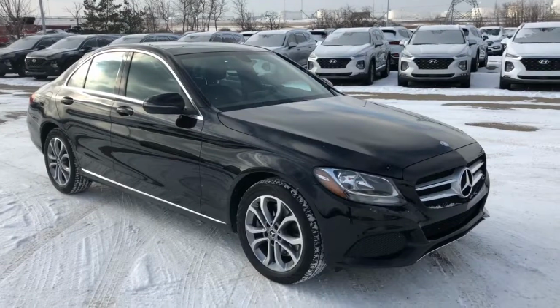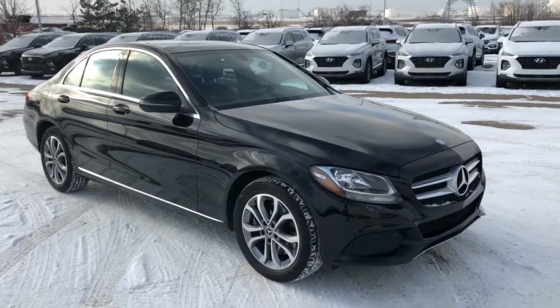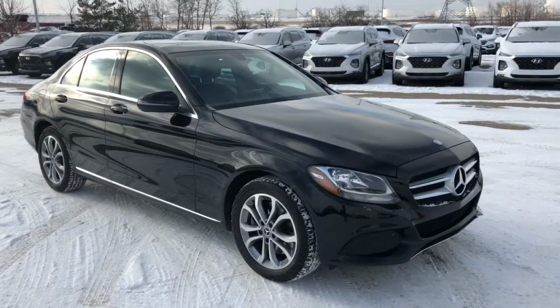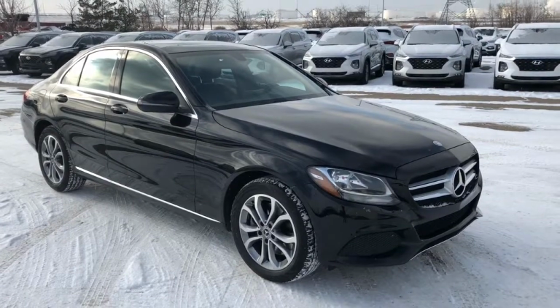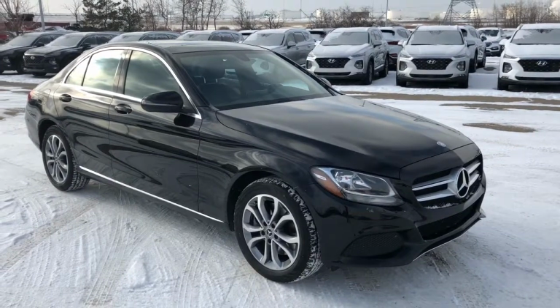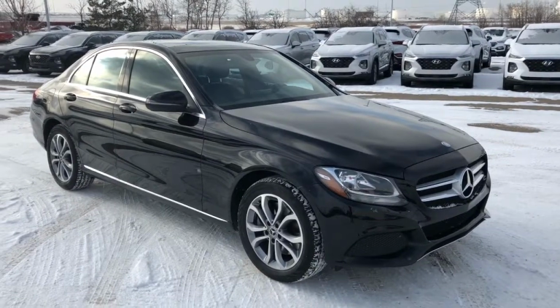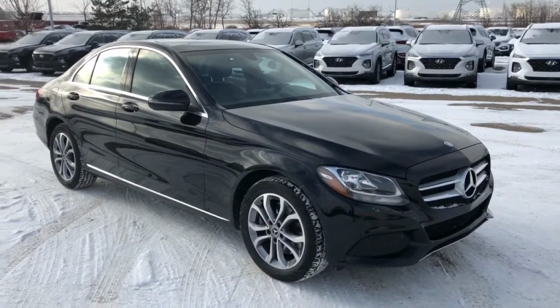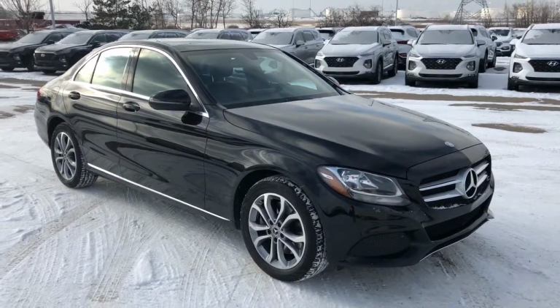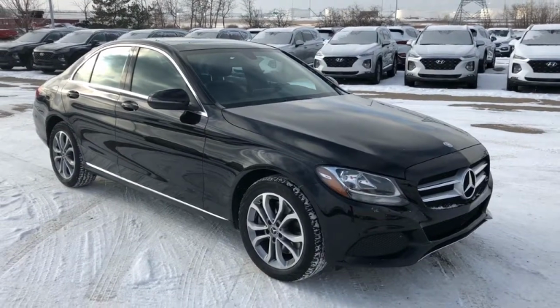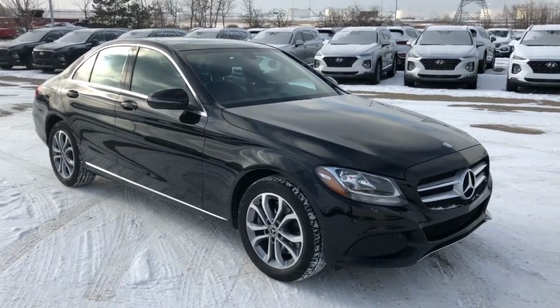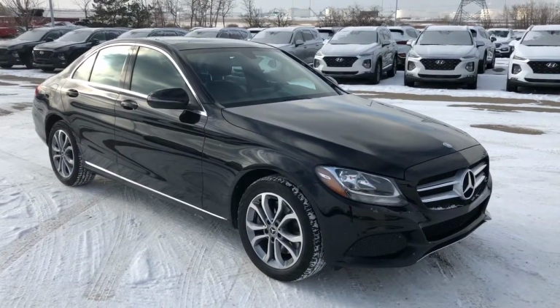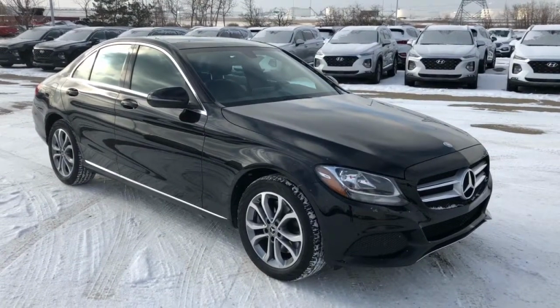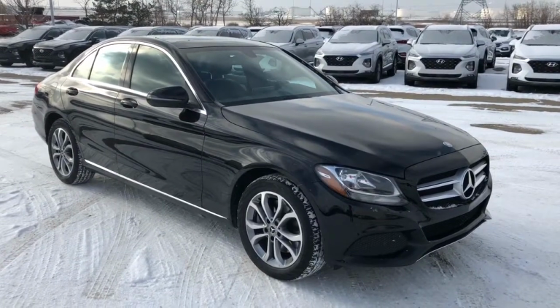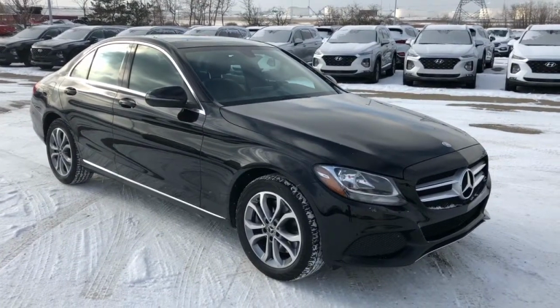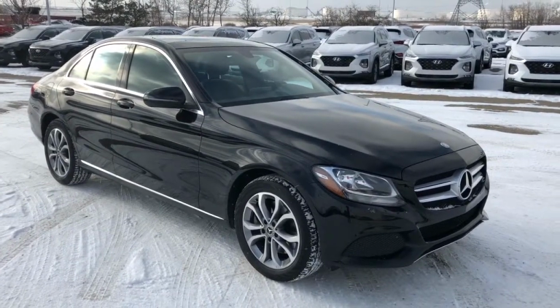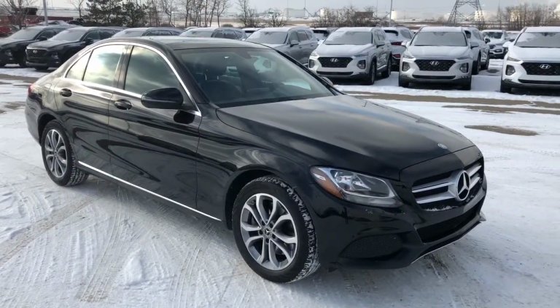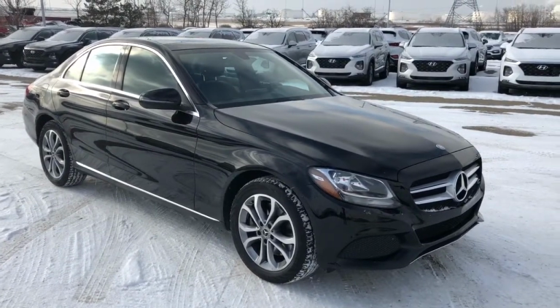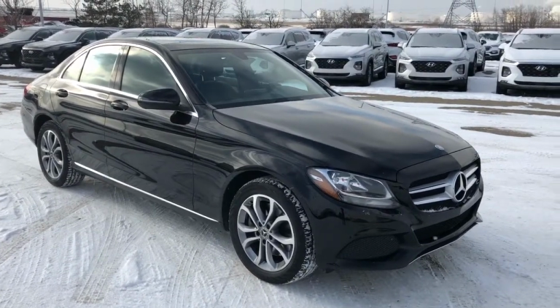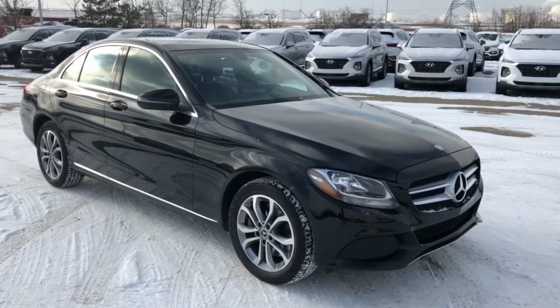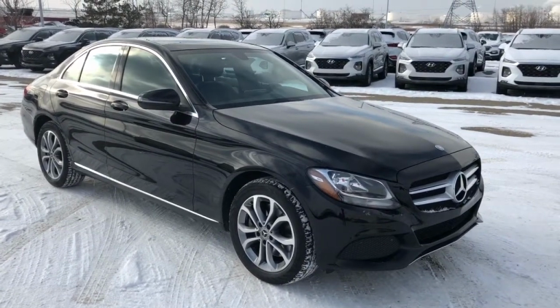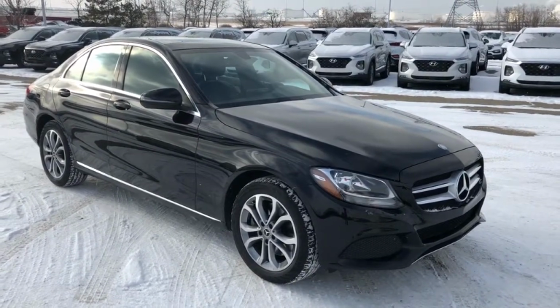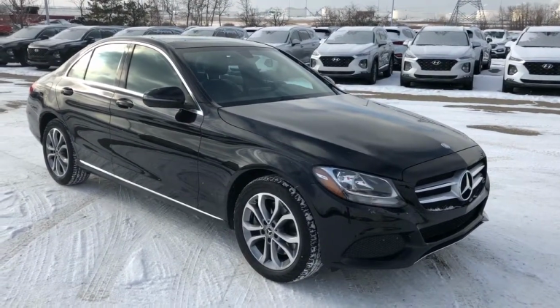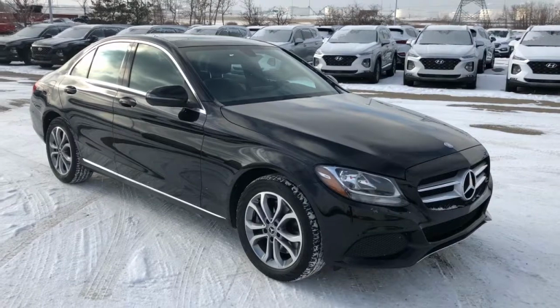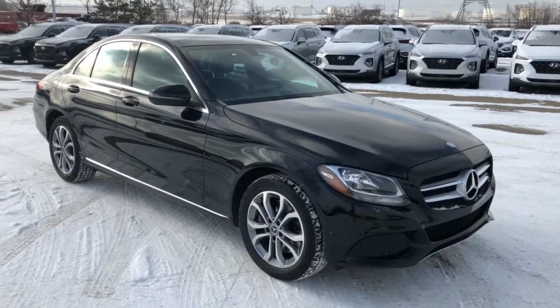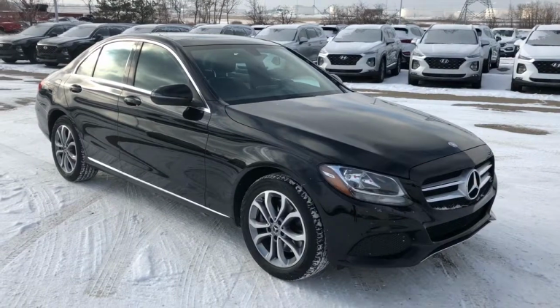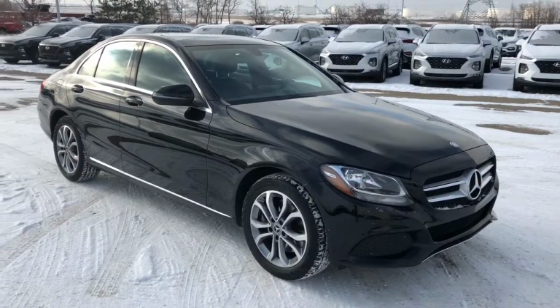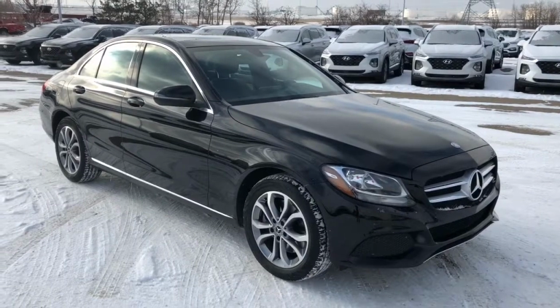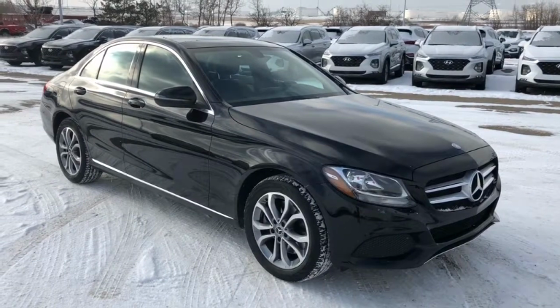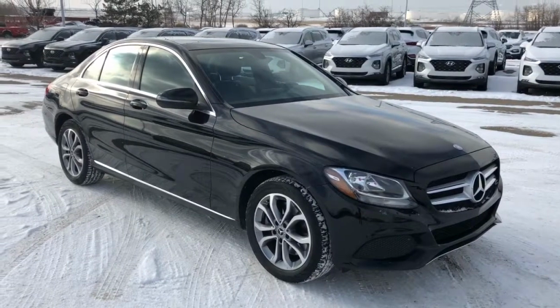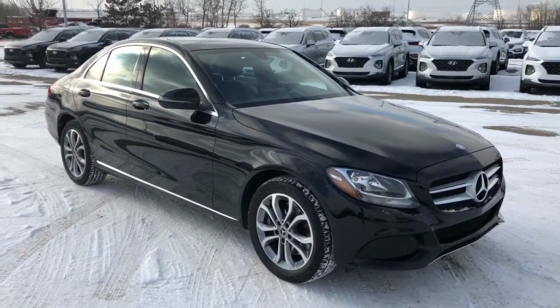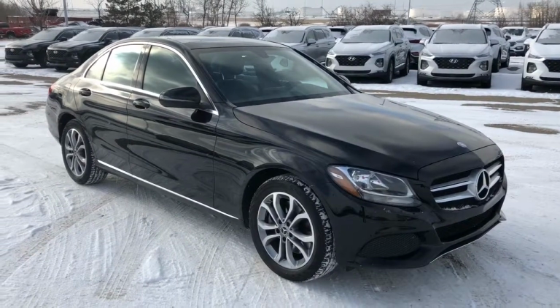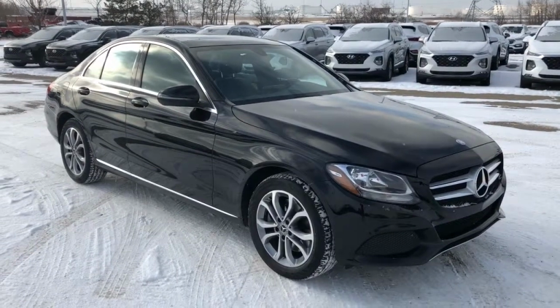Hi, it's Ellen here from Sherwood Park Hyundai. Come join me as we walk around this 2017 Mercedes C300.